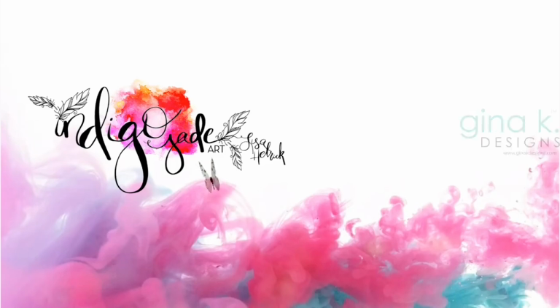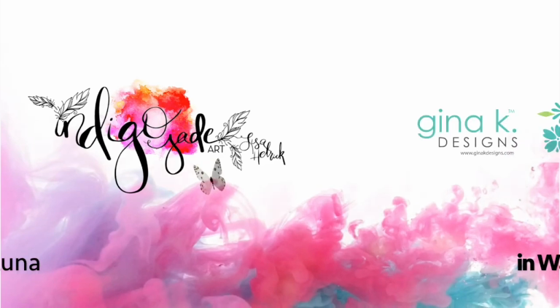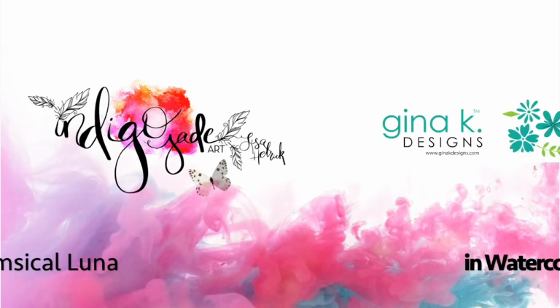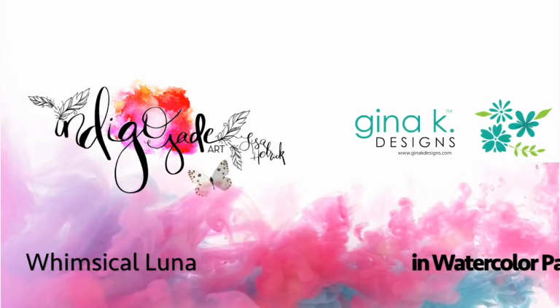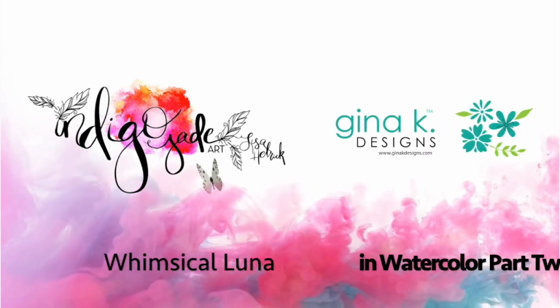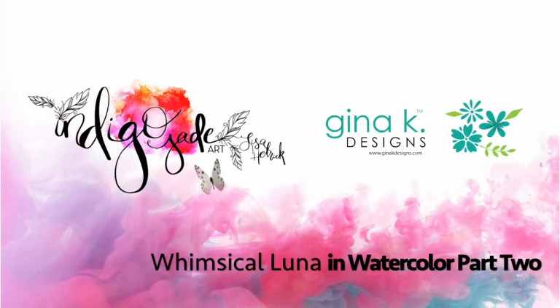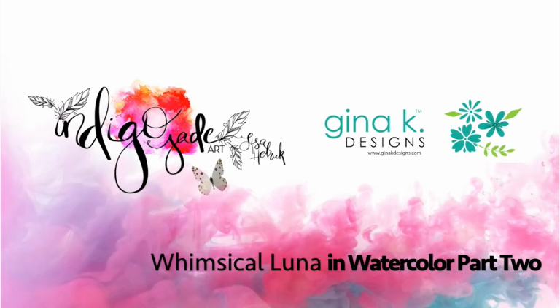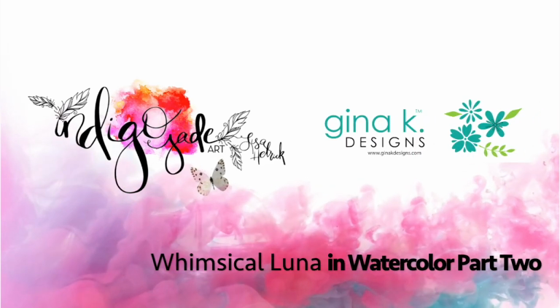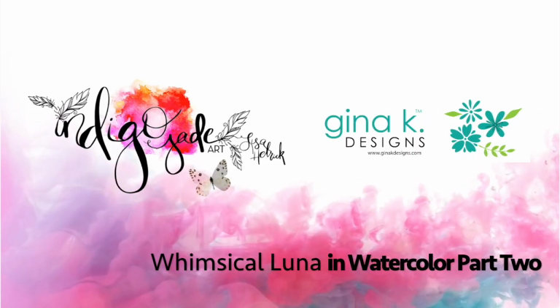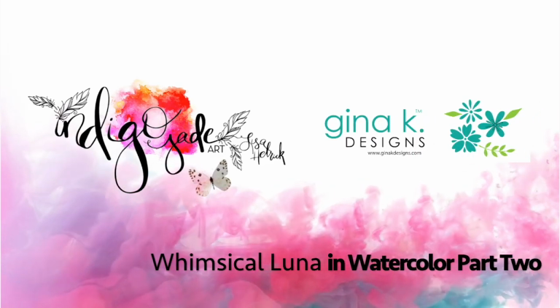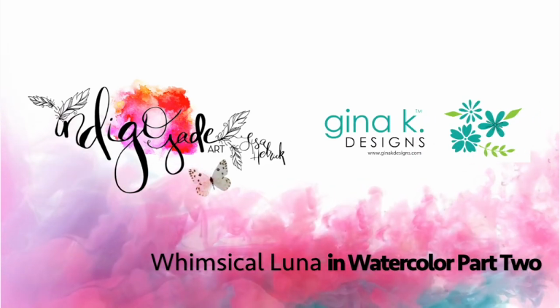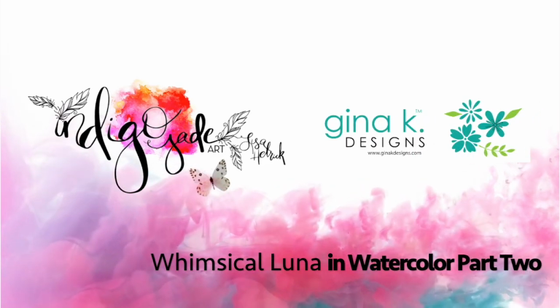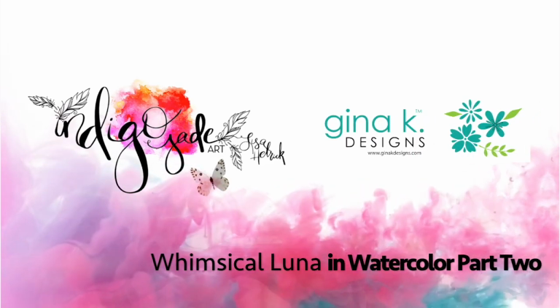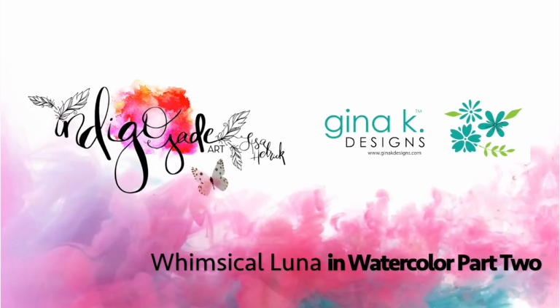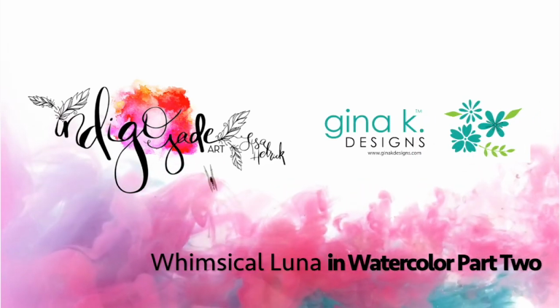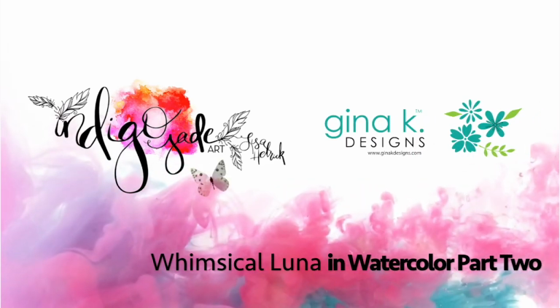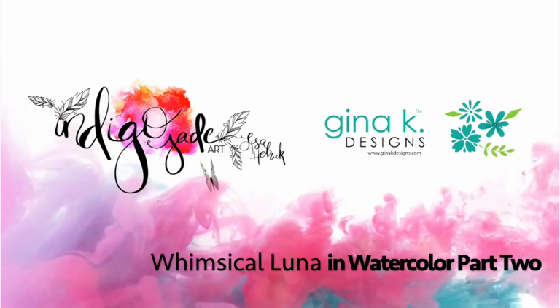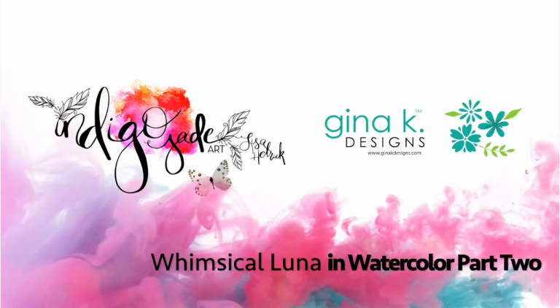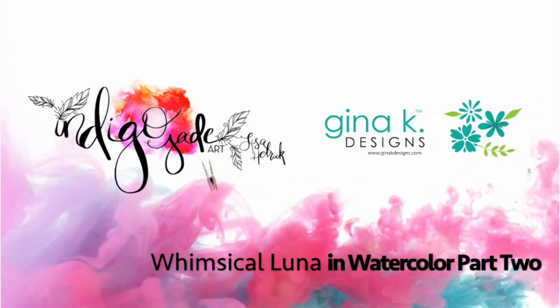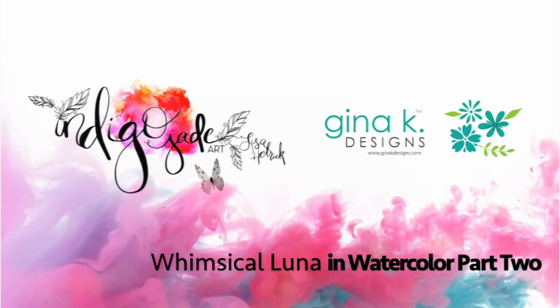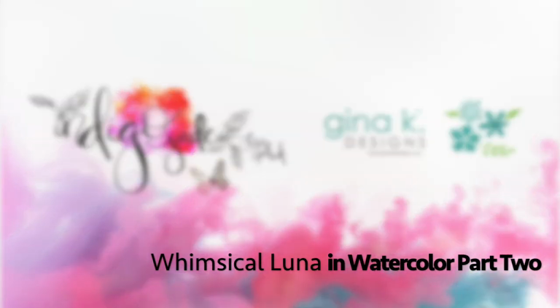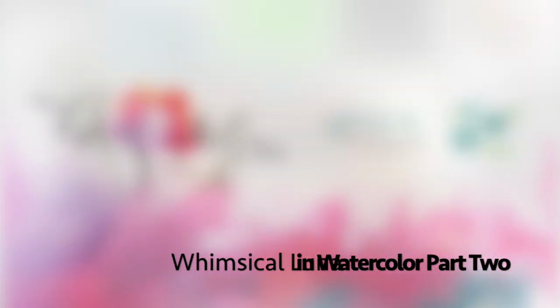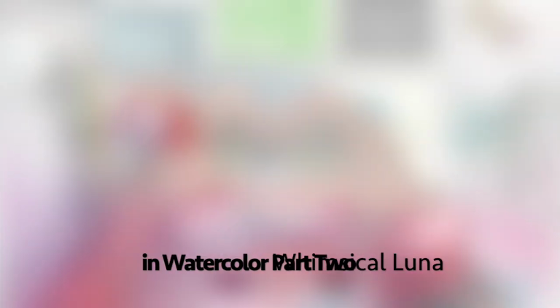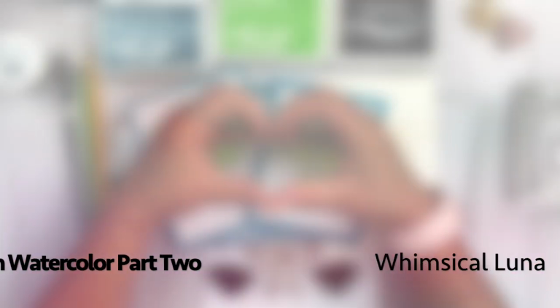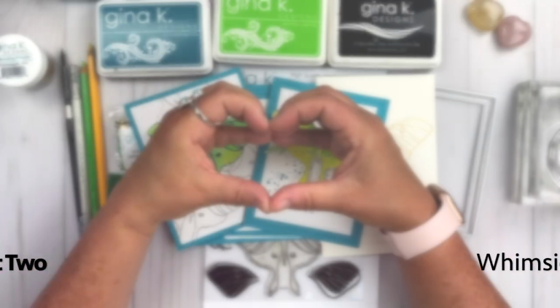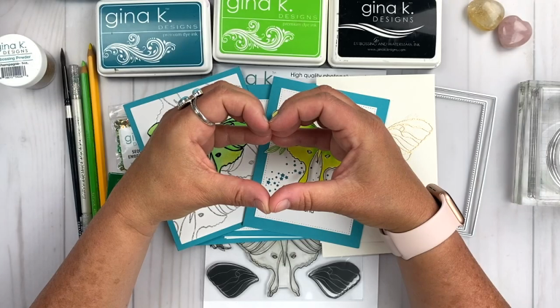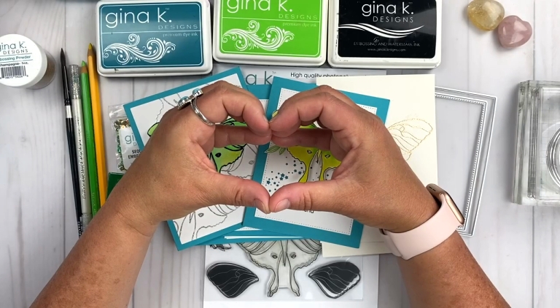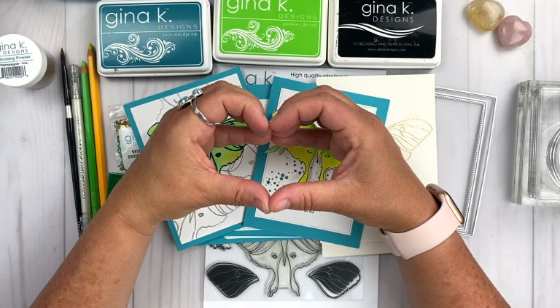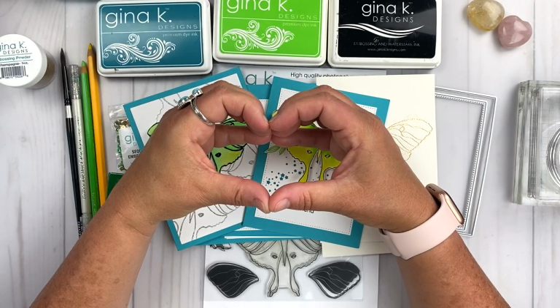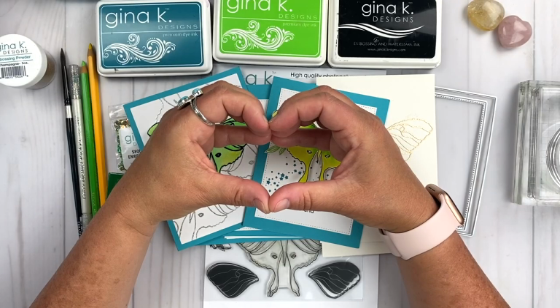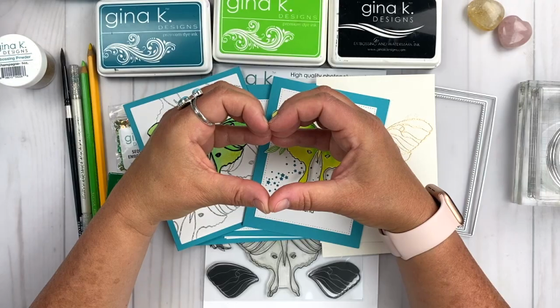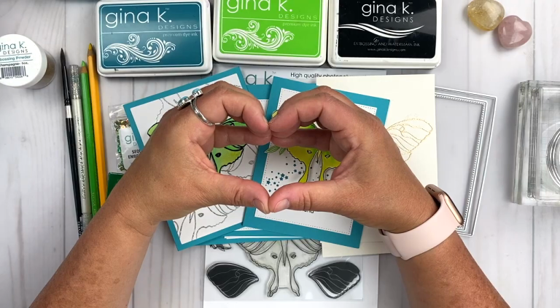Hi friends, it's Lisa Hetrick, illustrator for Gina K Designs, and I'm so grateful you could join me today.